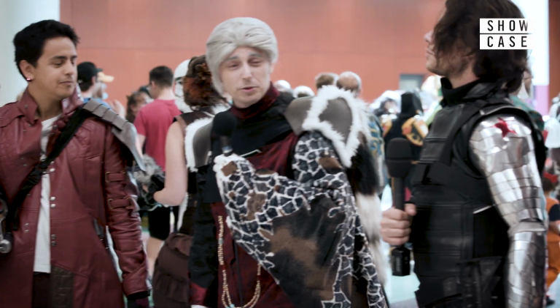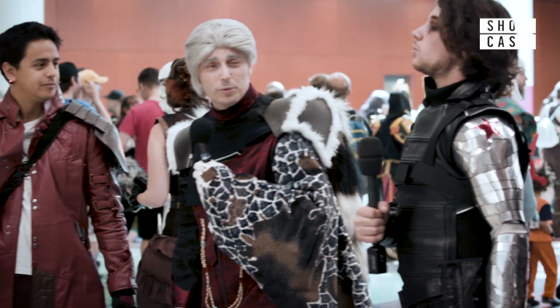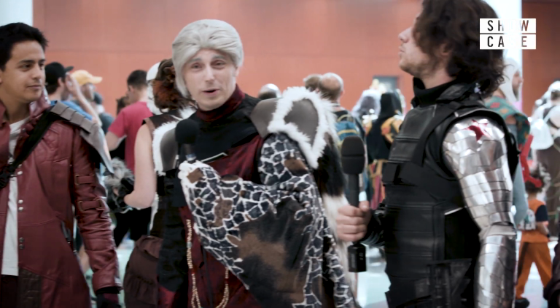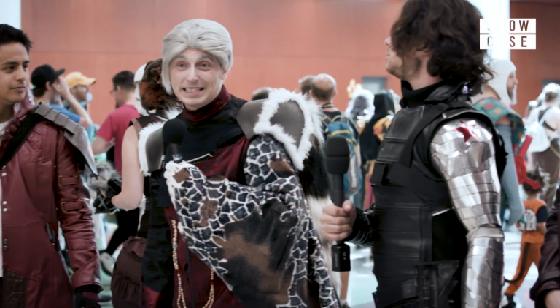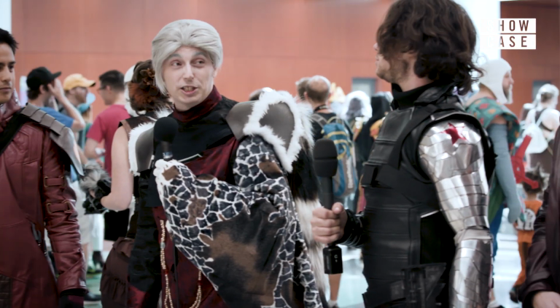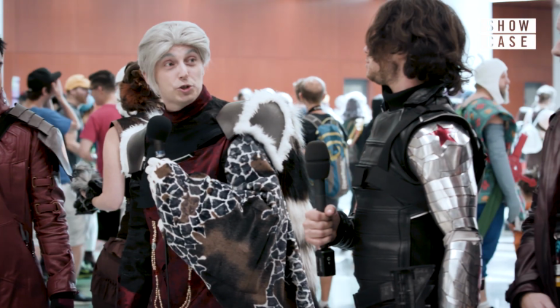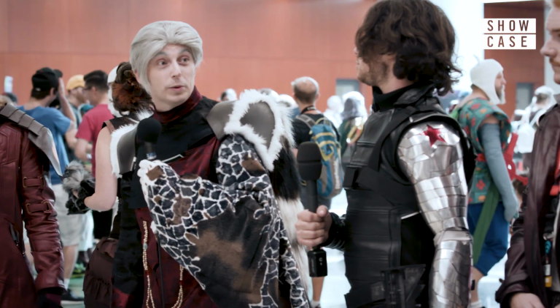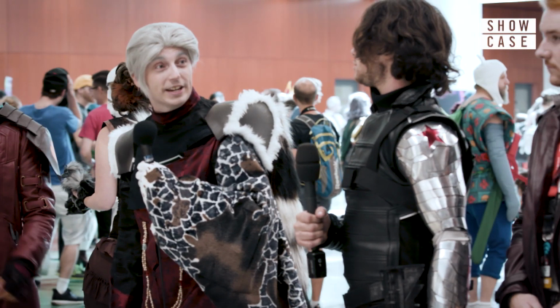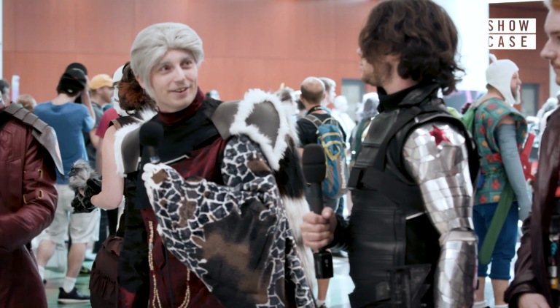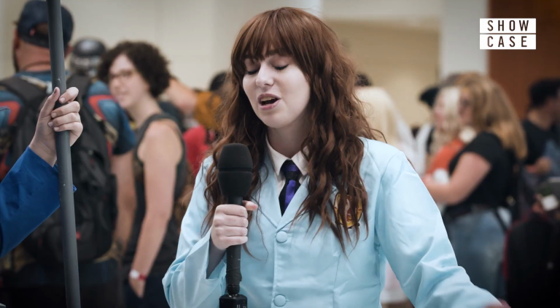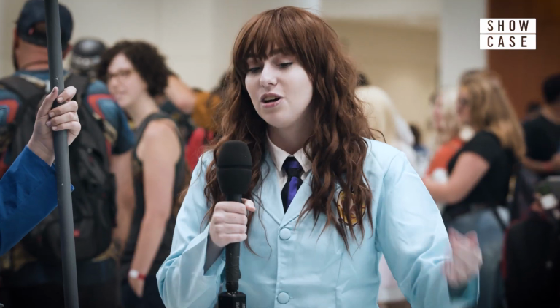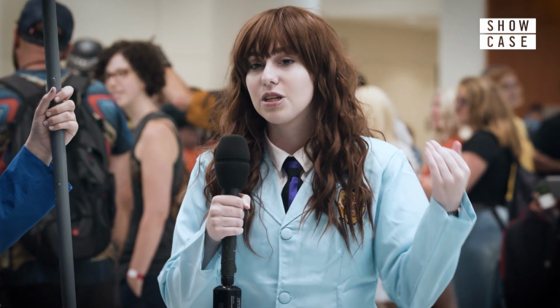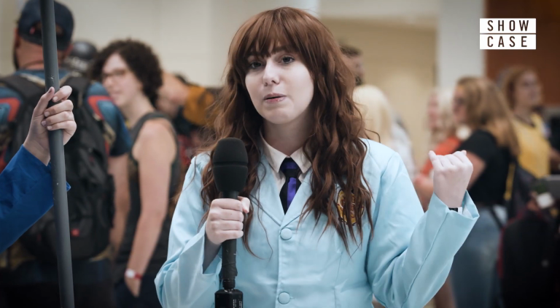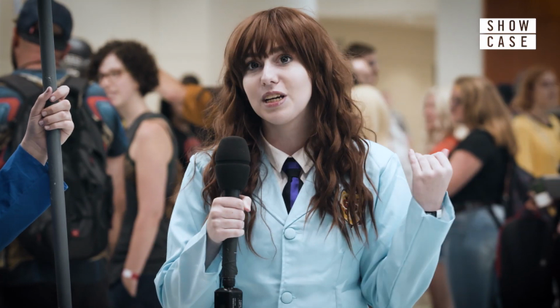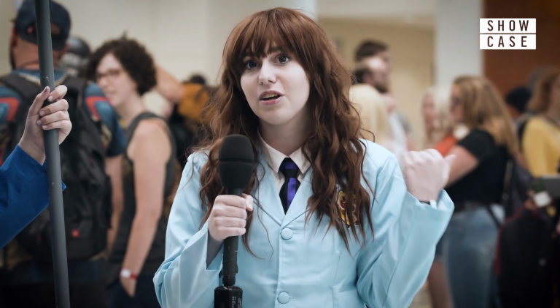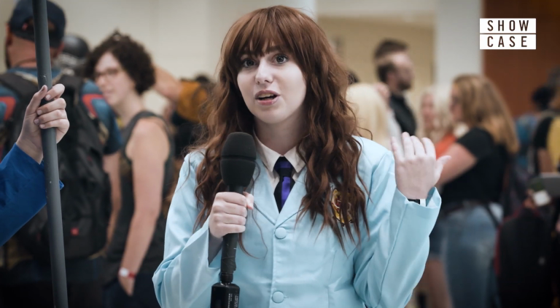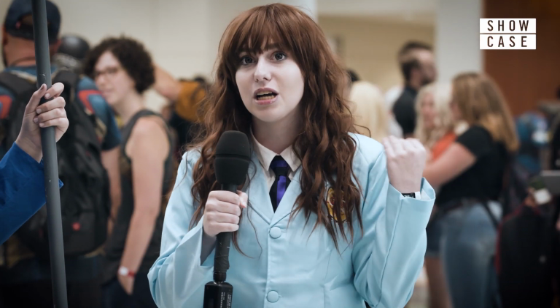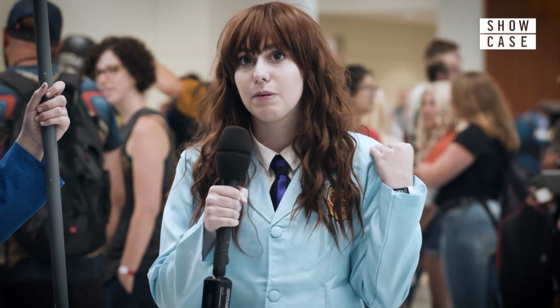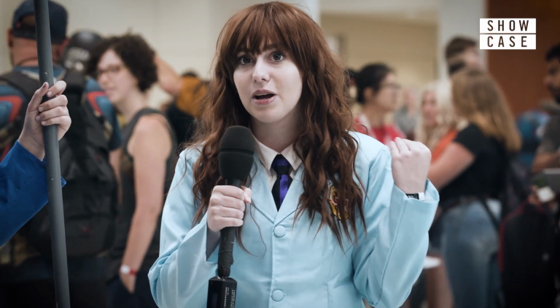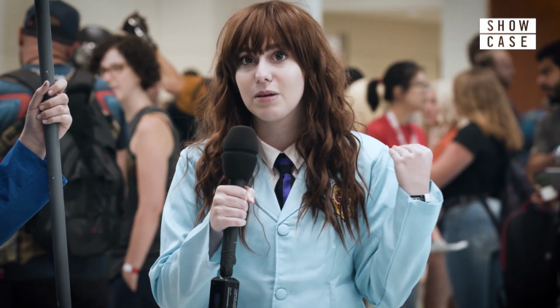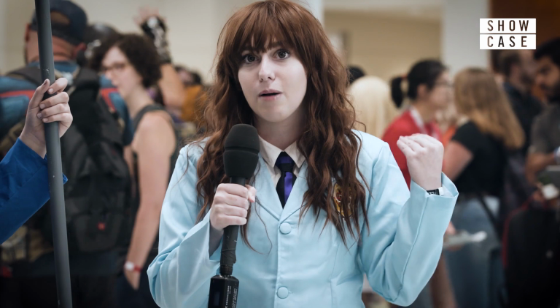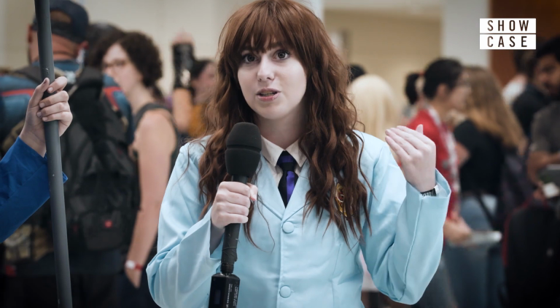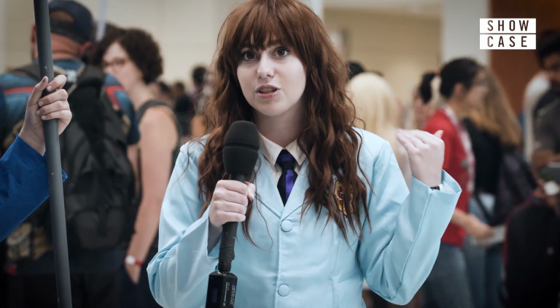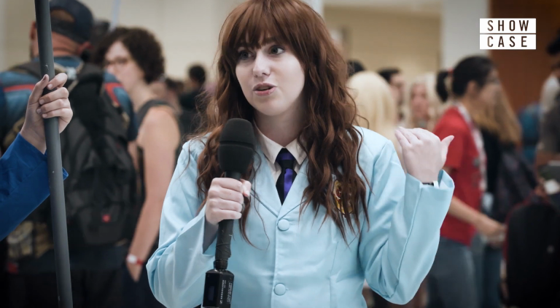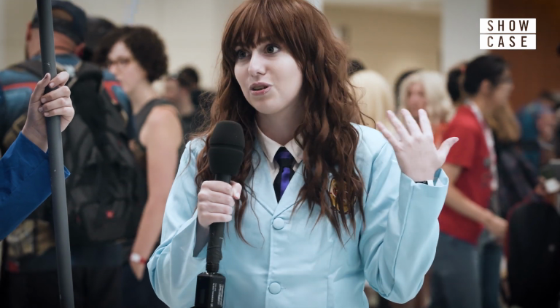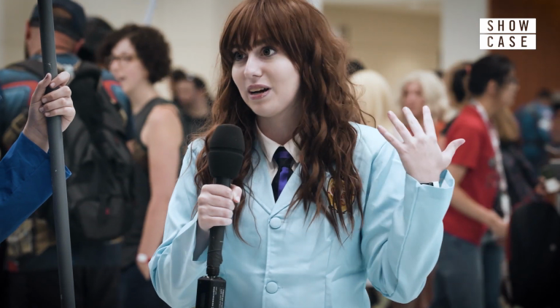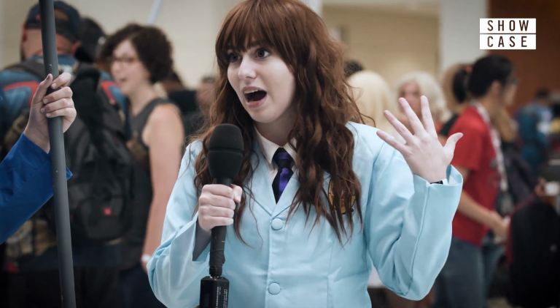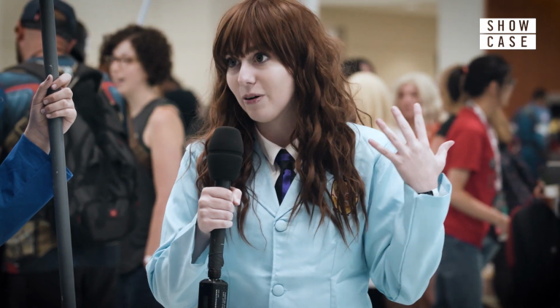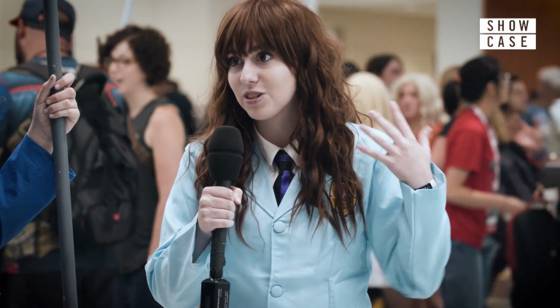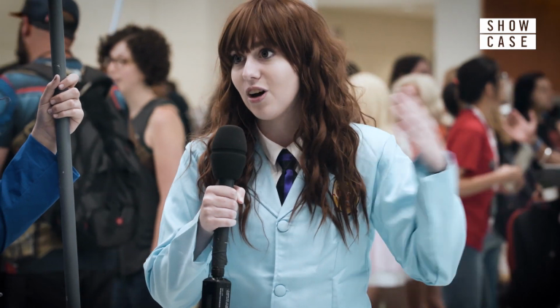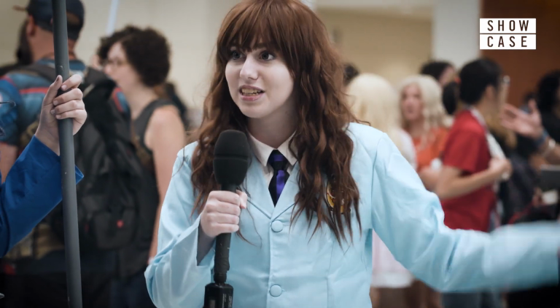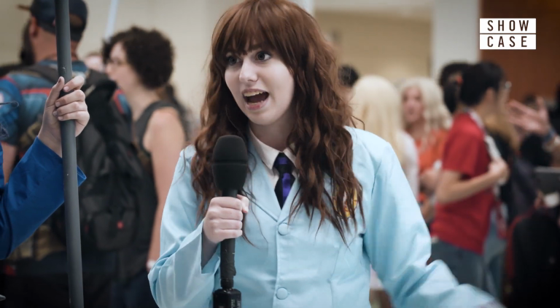This one was close to a year. And this particular cosplay only probably took two to three hours altogether.